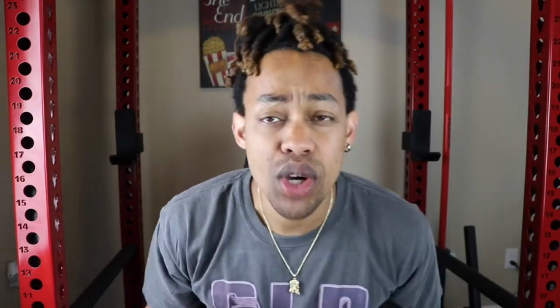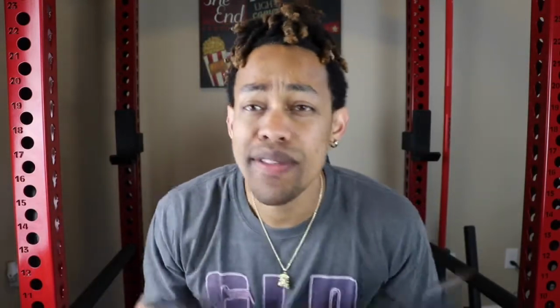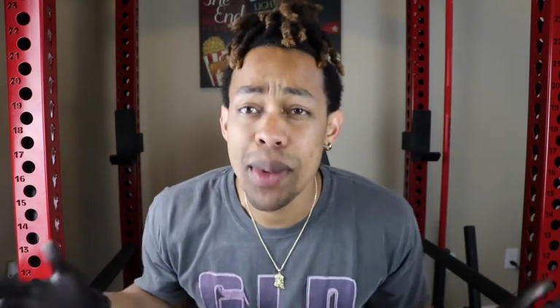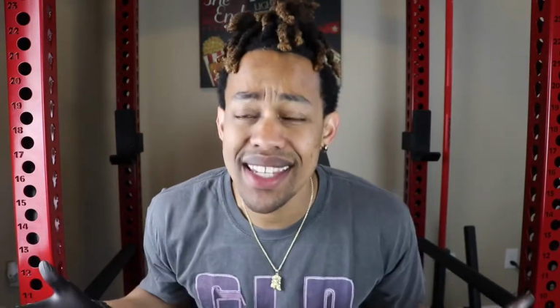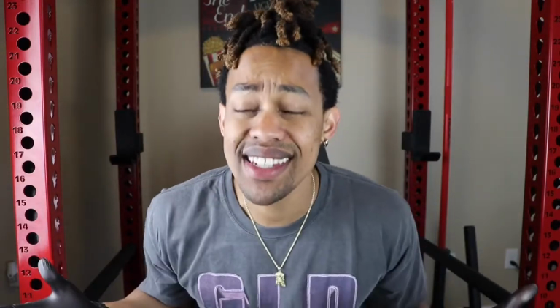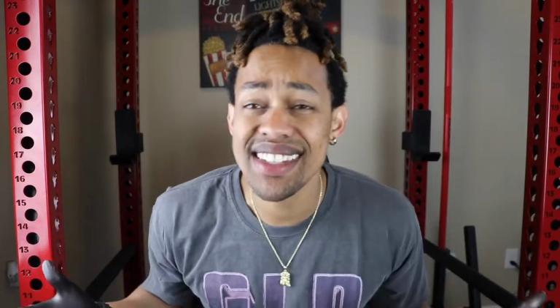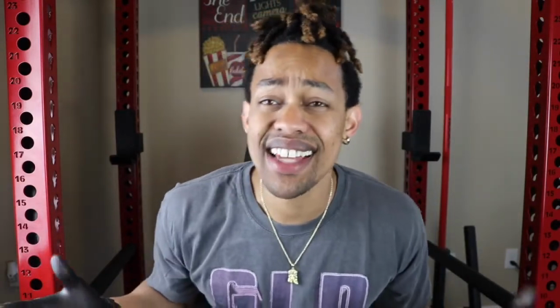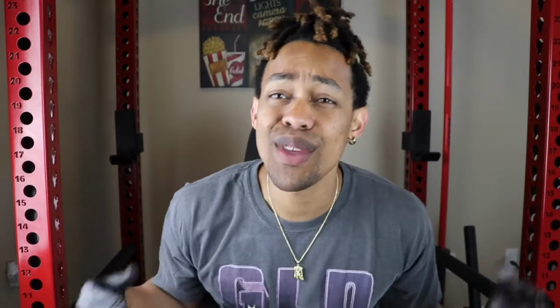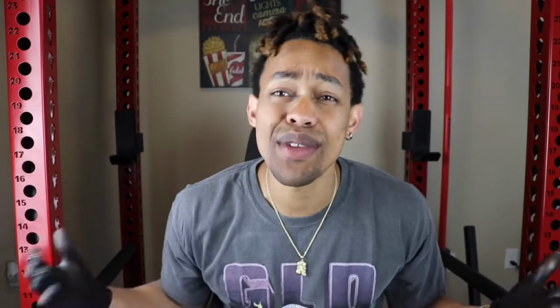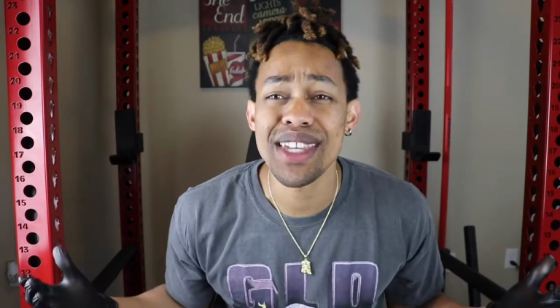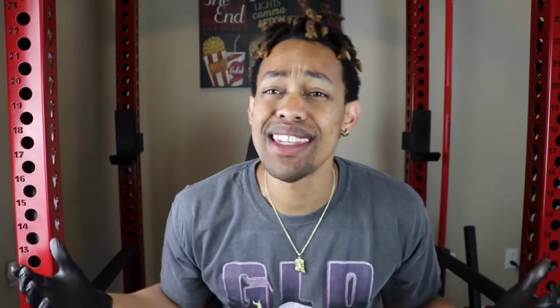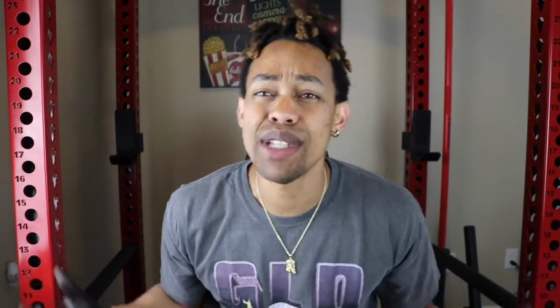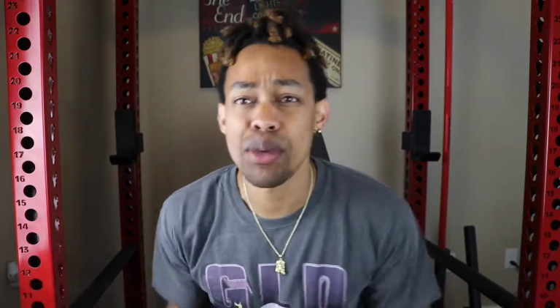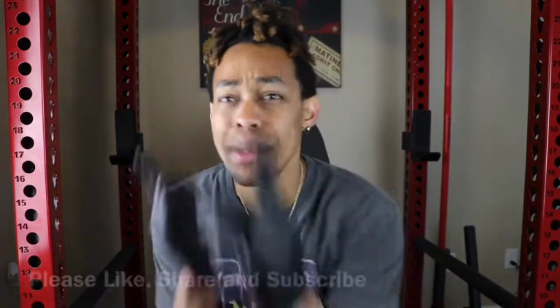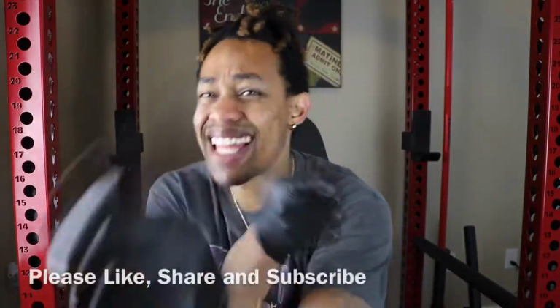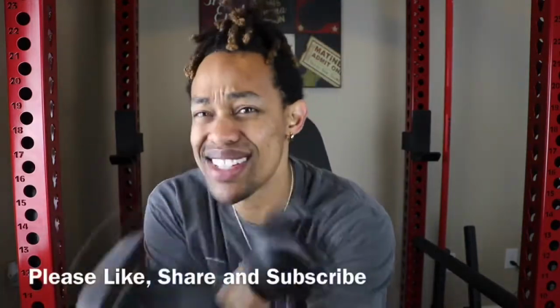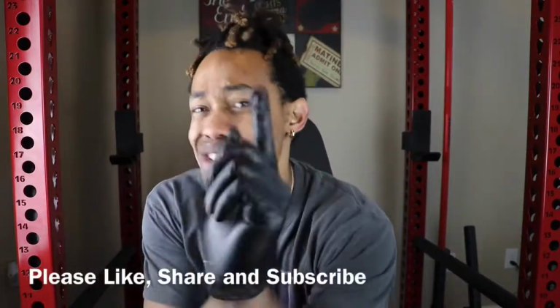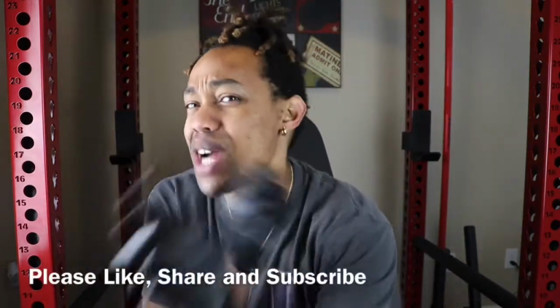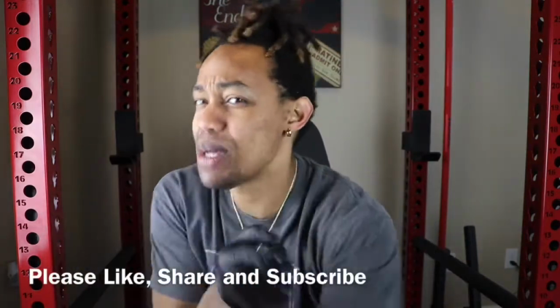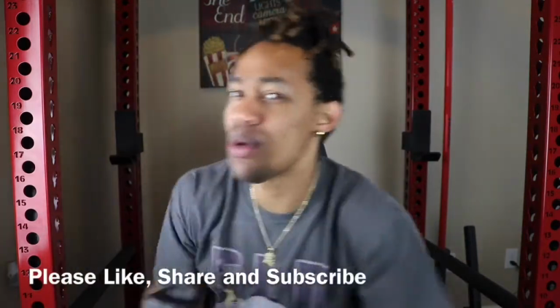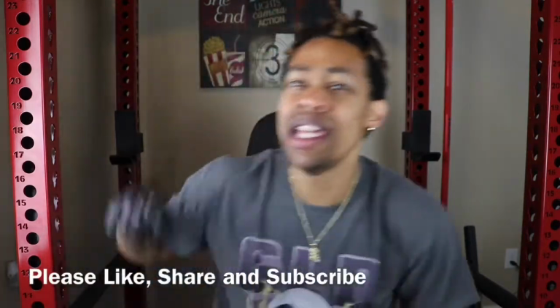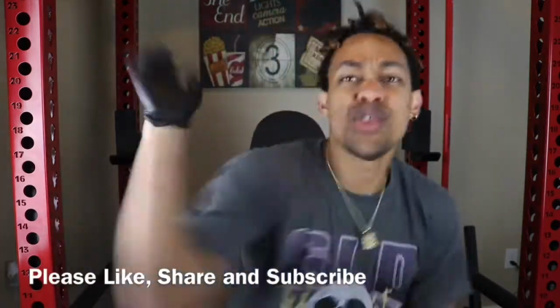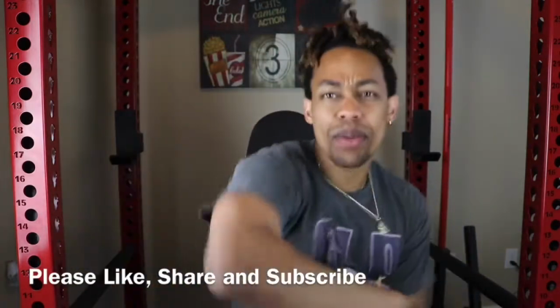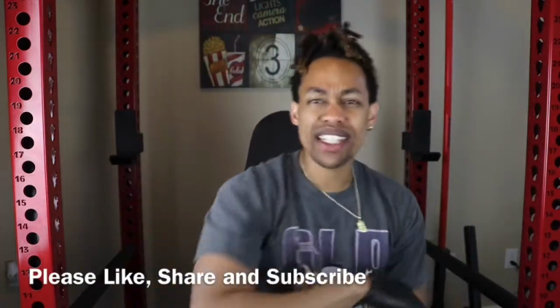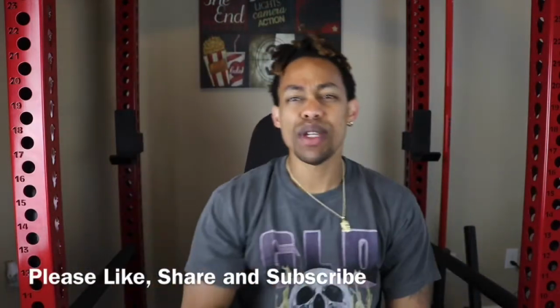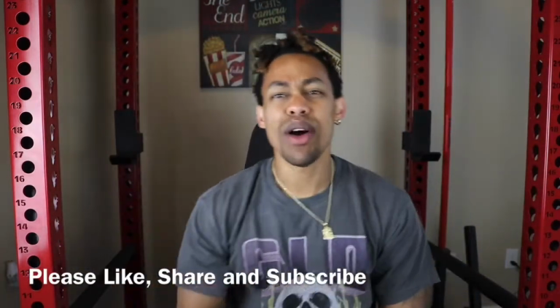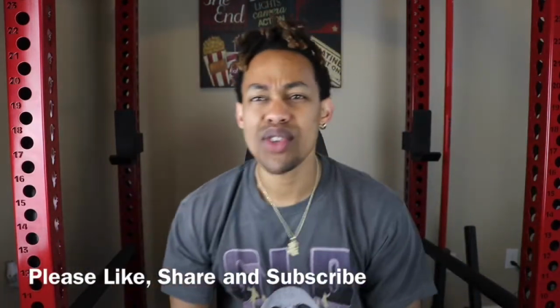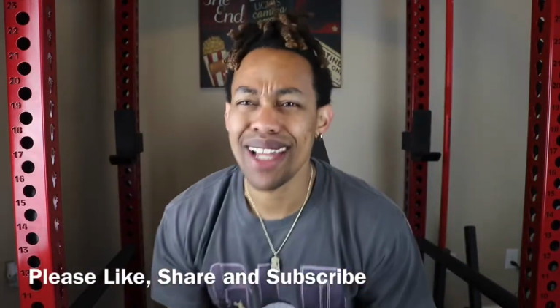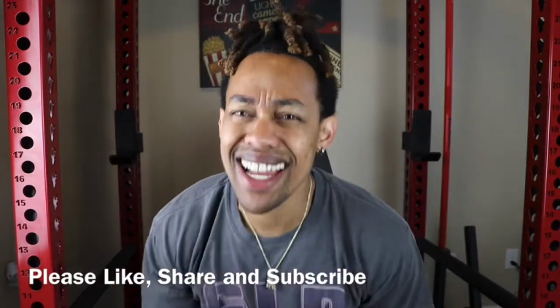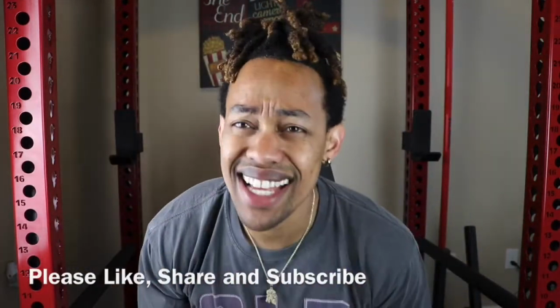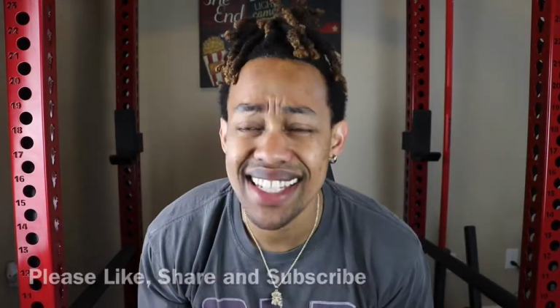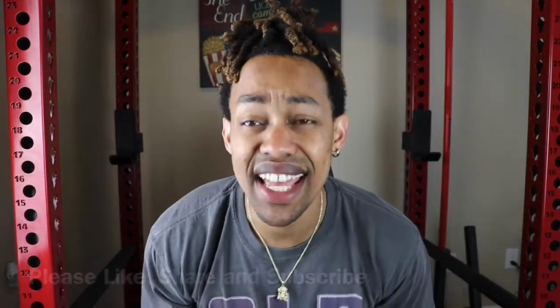So before we get into this guys, if you like deals like these, please remember to like, share, and subscribe to your boy DripGuyTV while we're dropping the hottest content in the game.